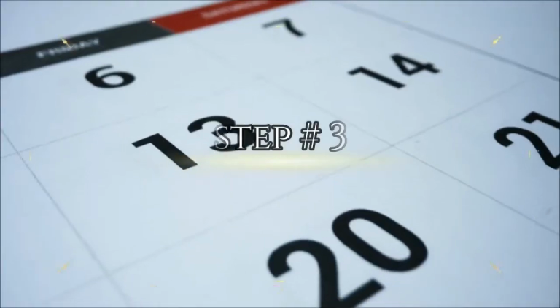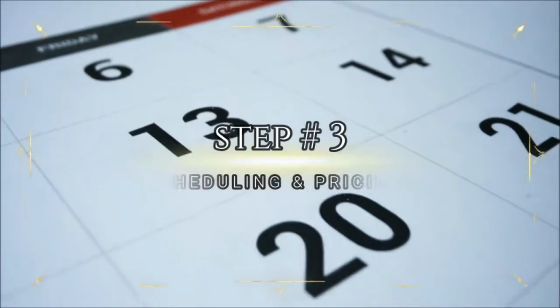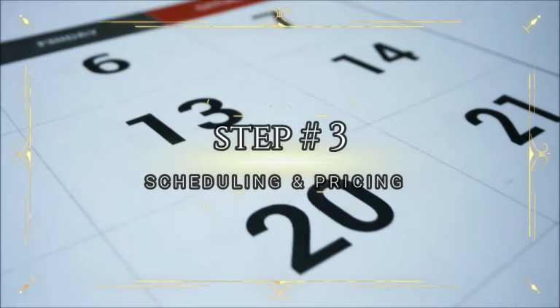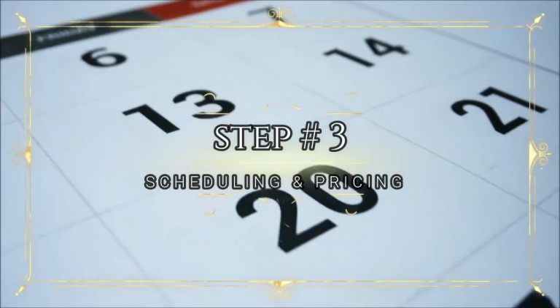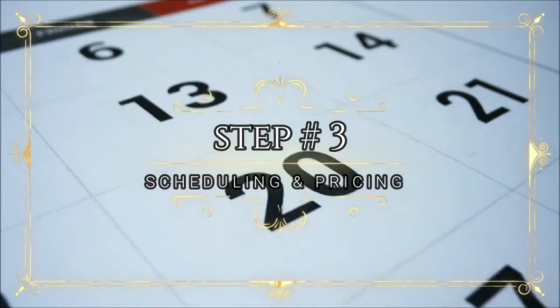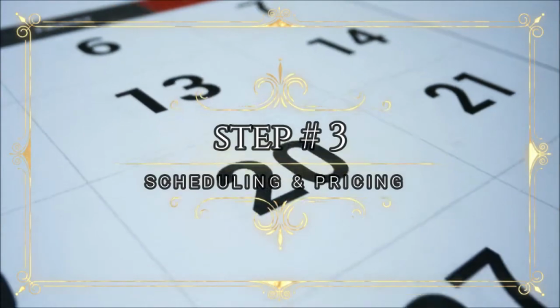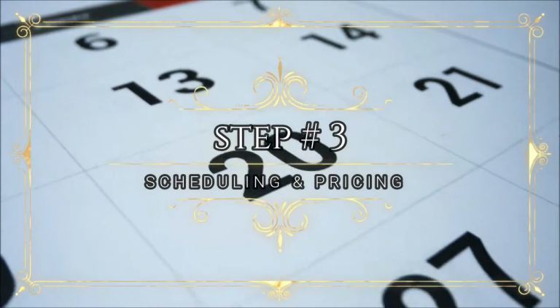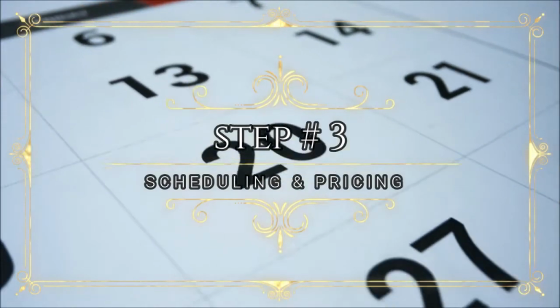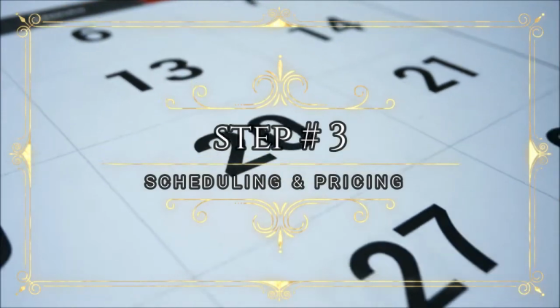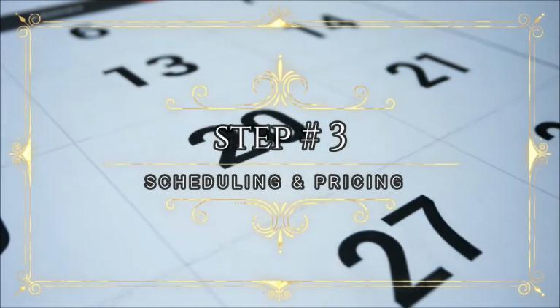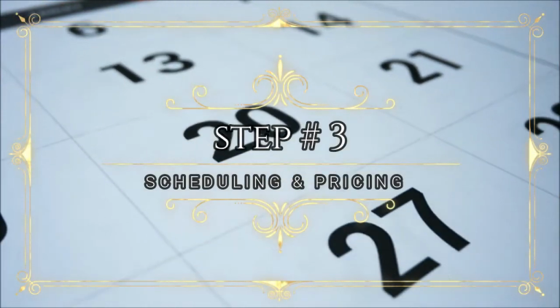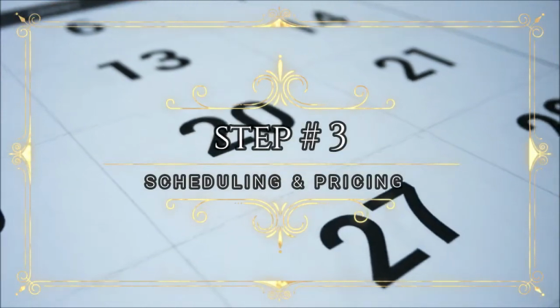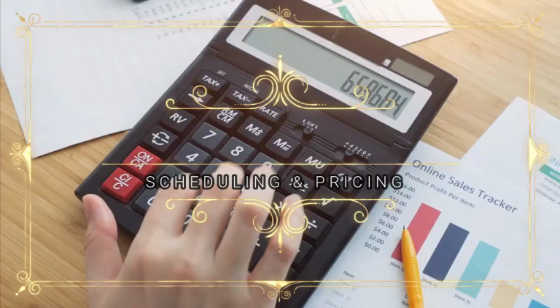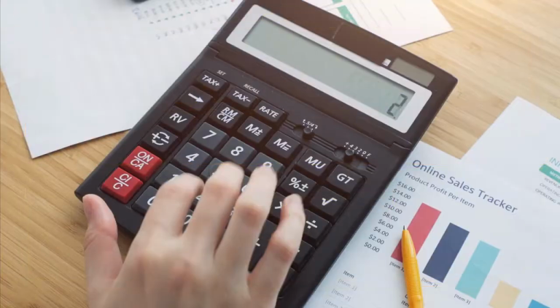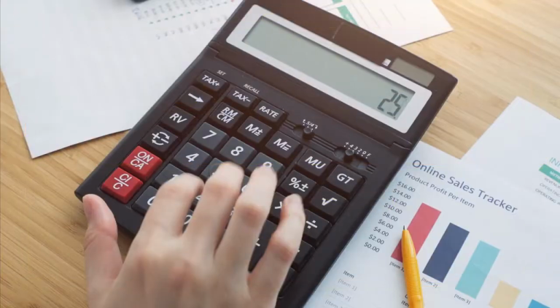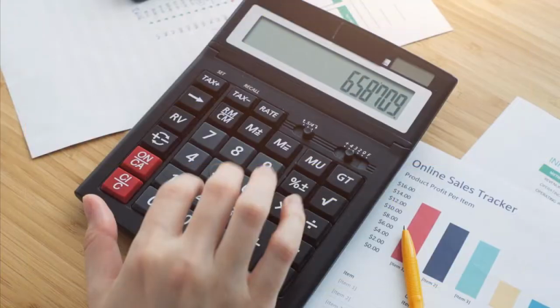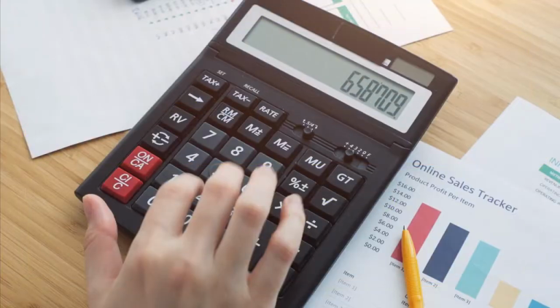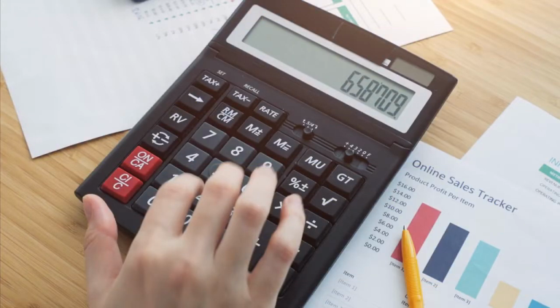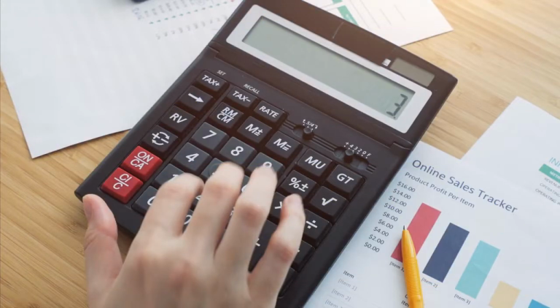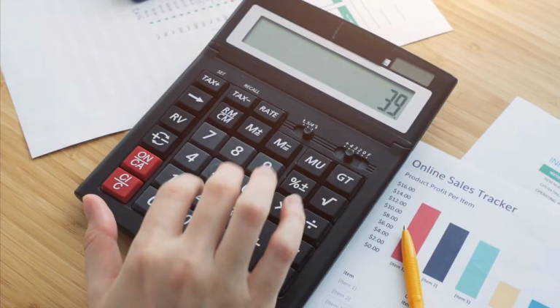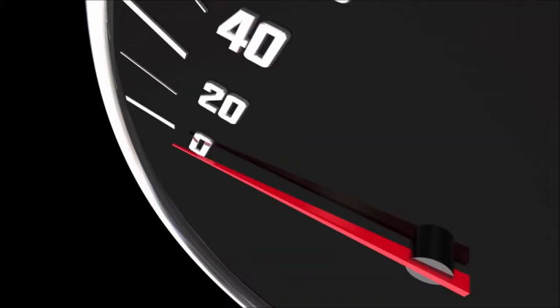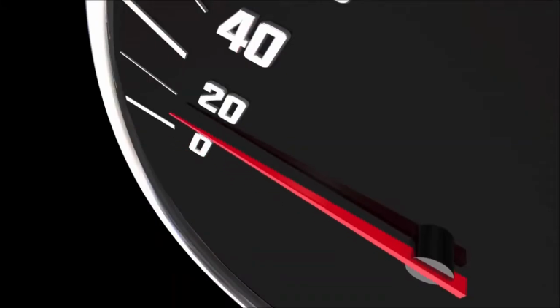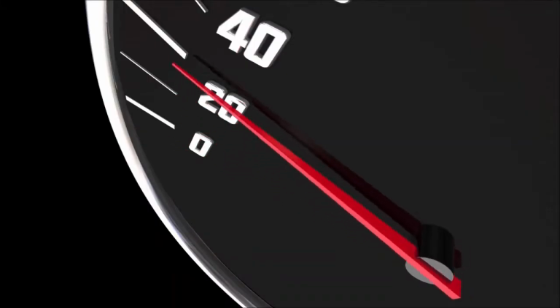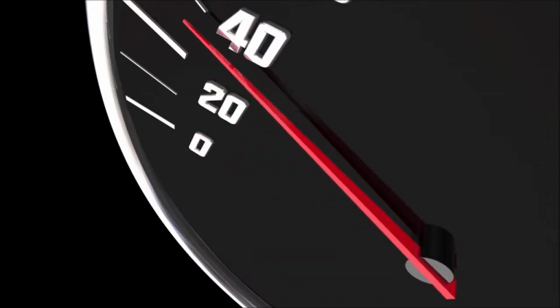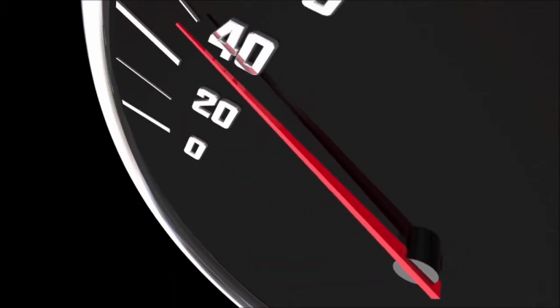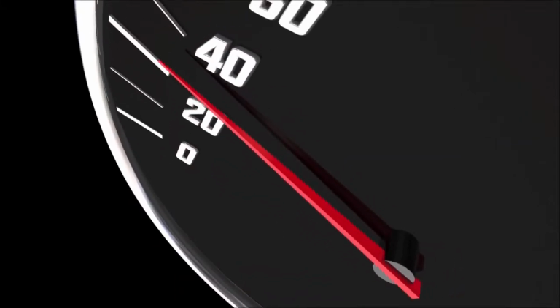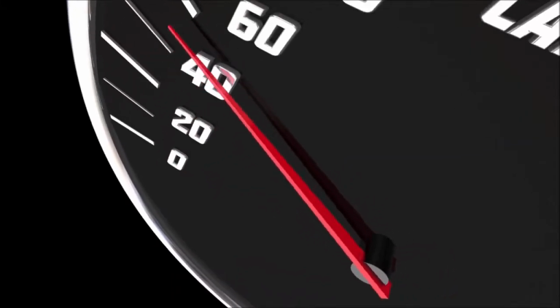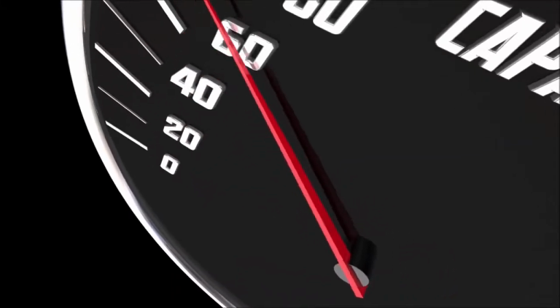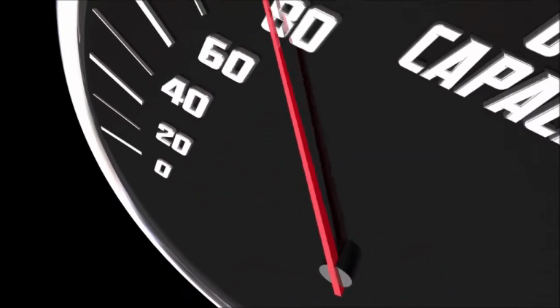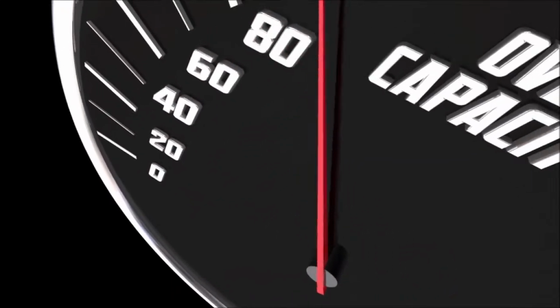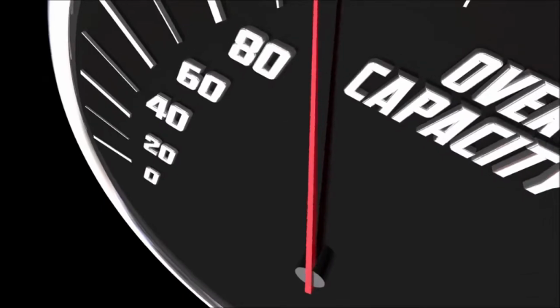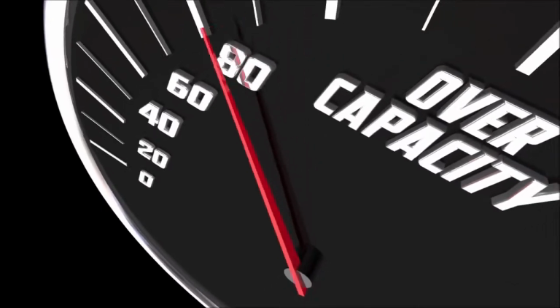Step number three: figure out scheduling and pricing. You don't want to overbook when you have no extra room to place storage items.